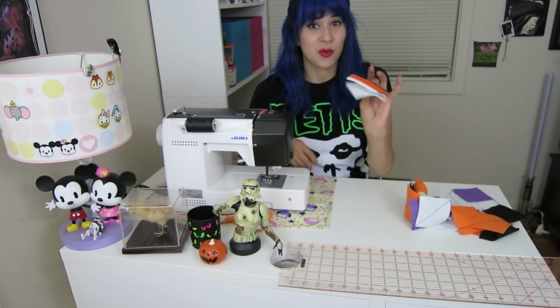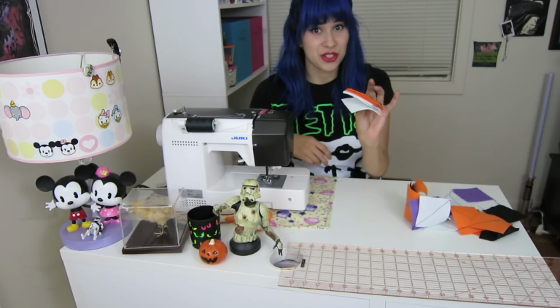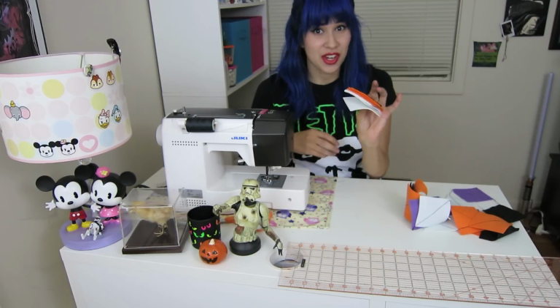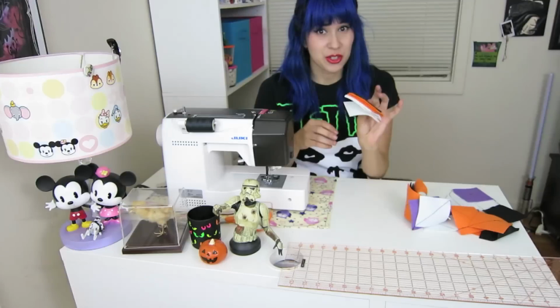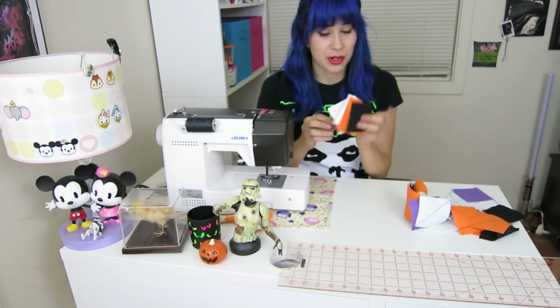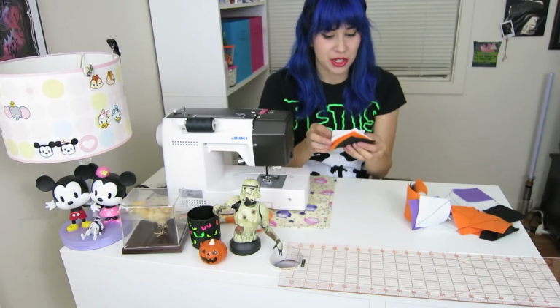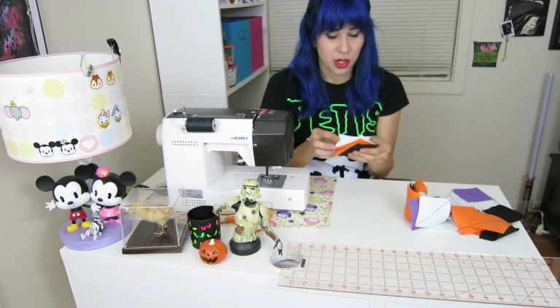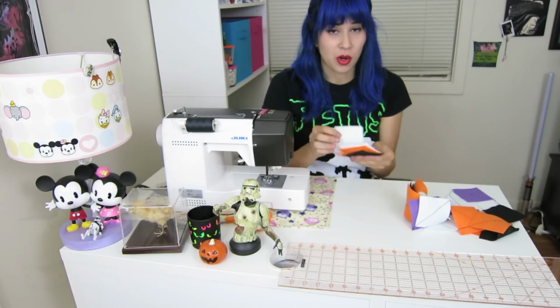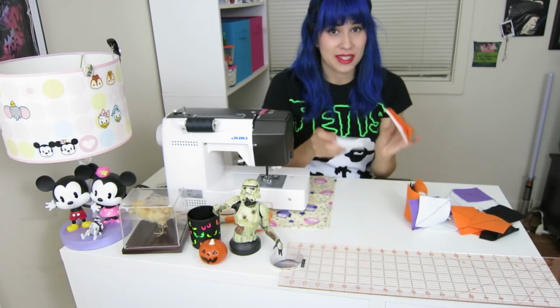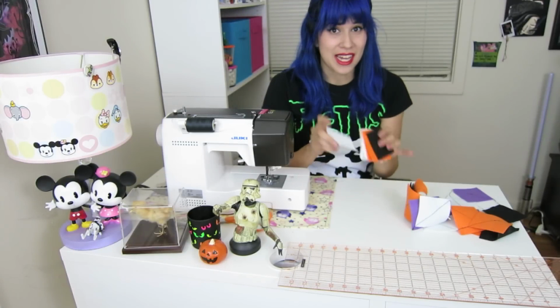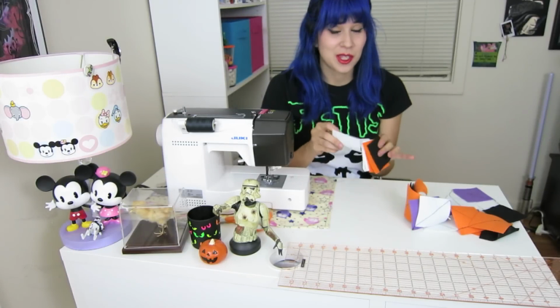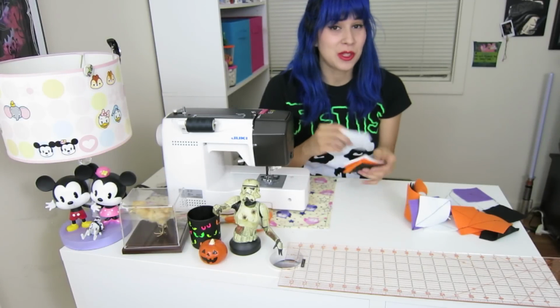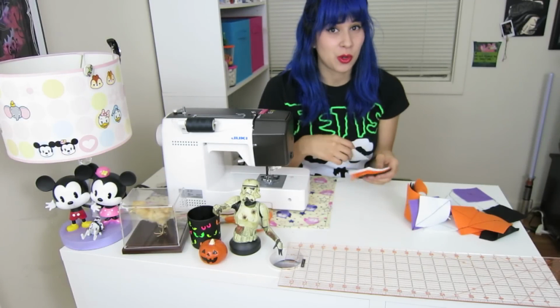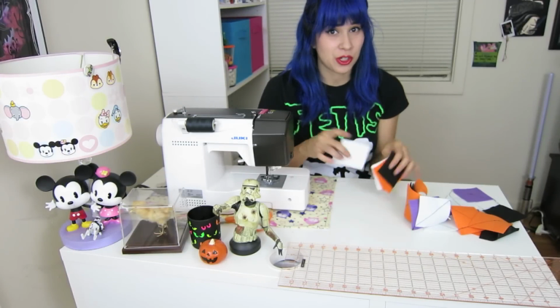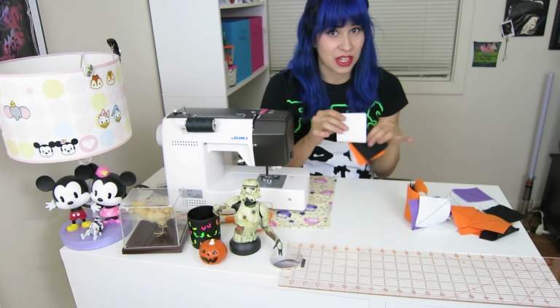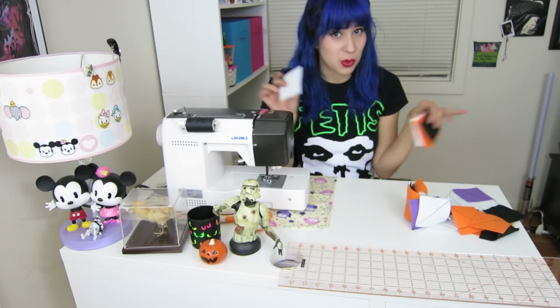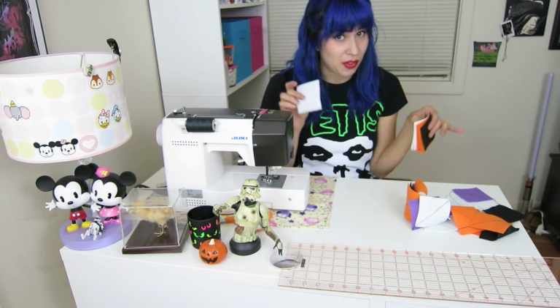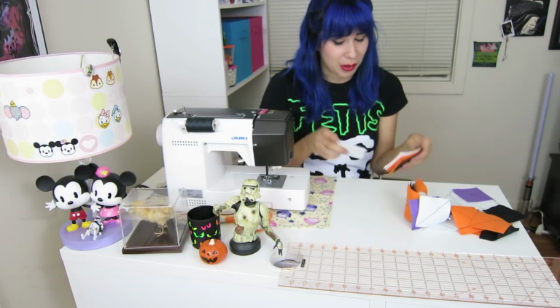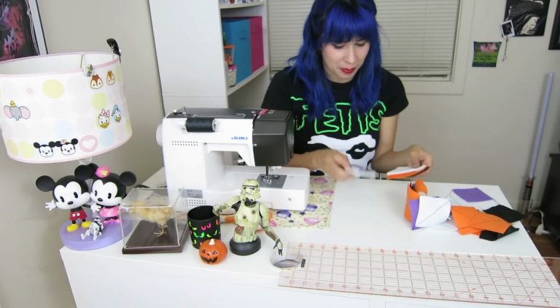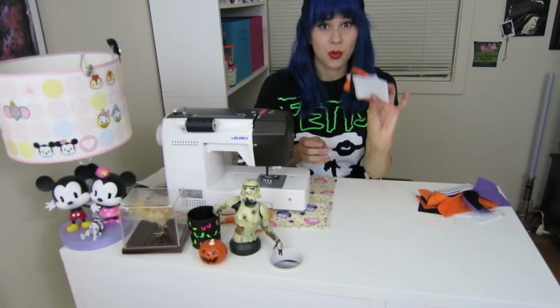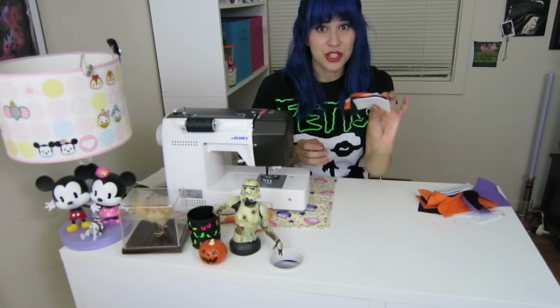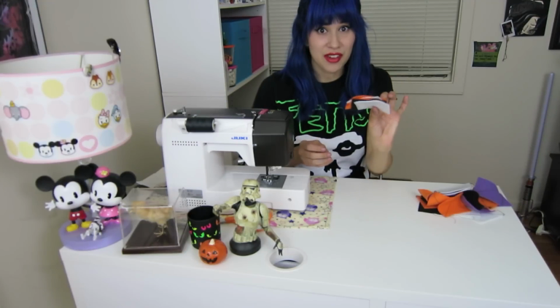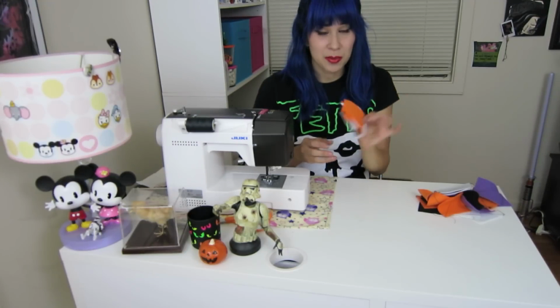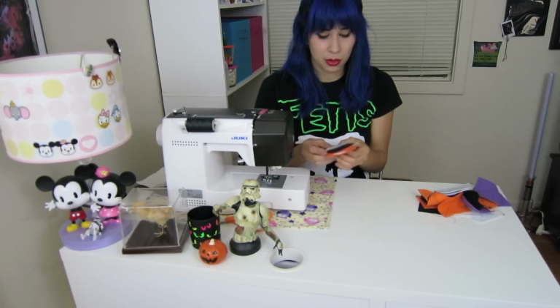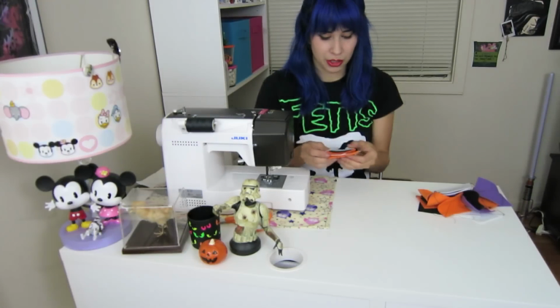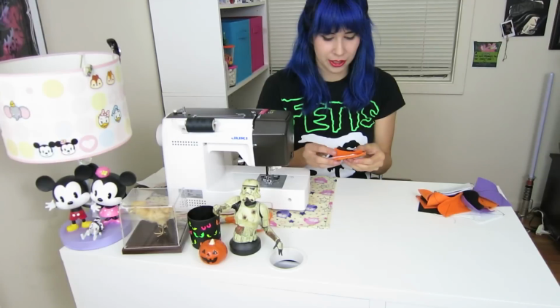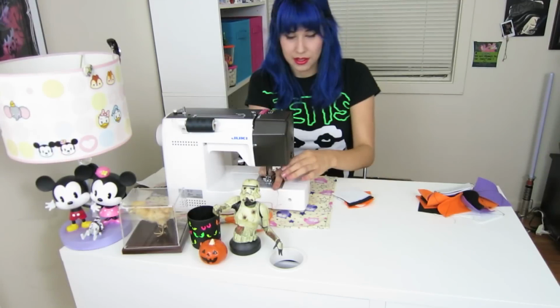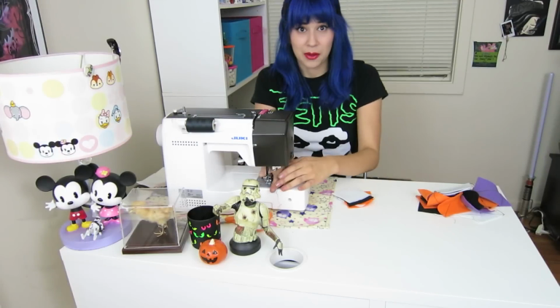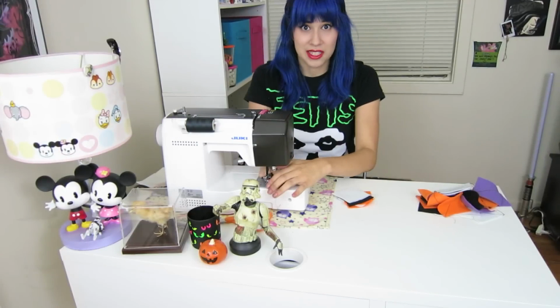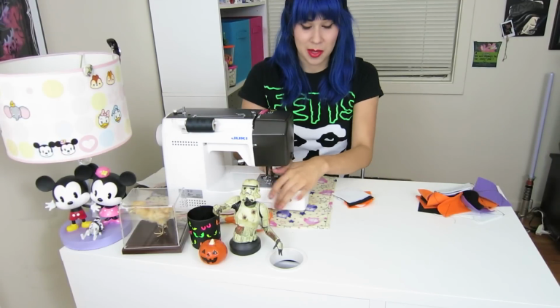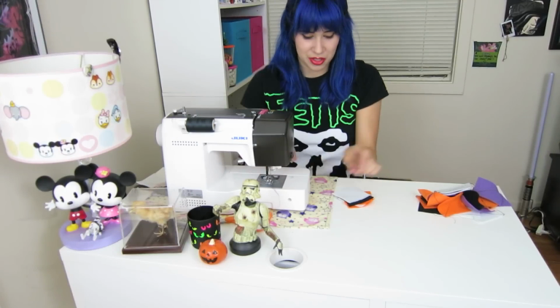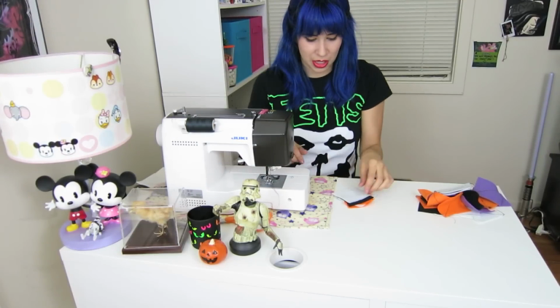Now once you have your squares, you're going to want to stack them in the order that you want them. Once you have them in order, now it's time to sew.